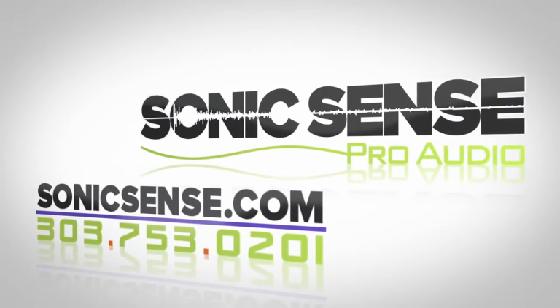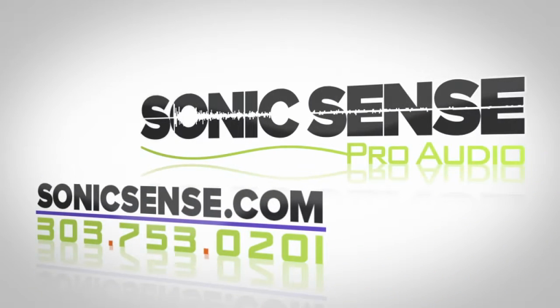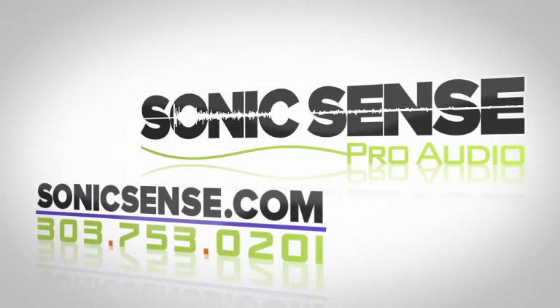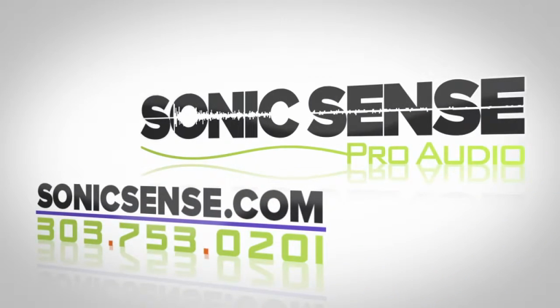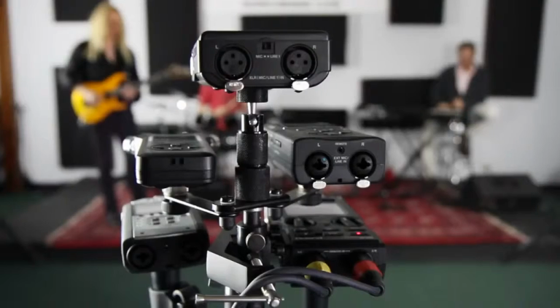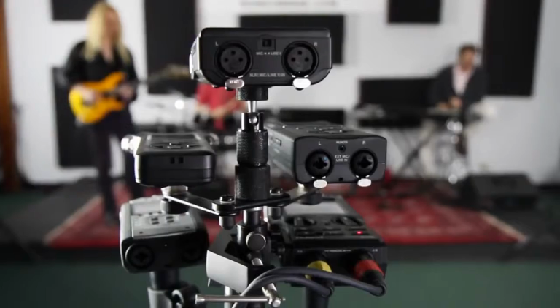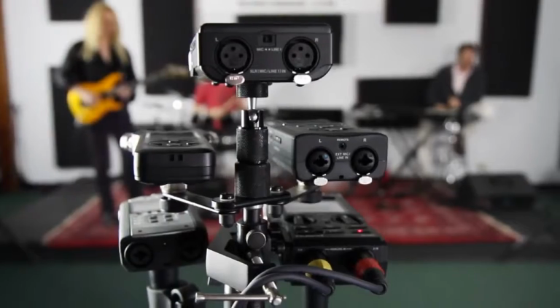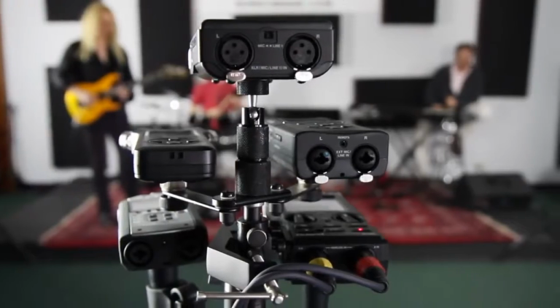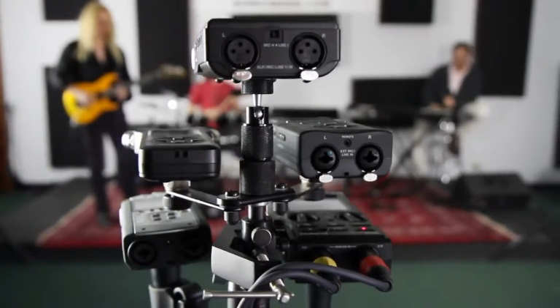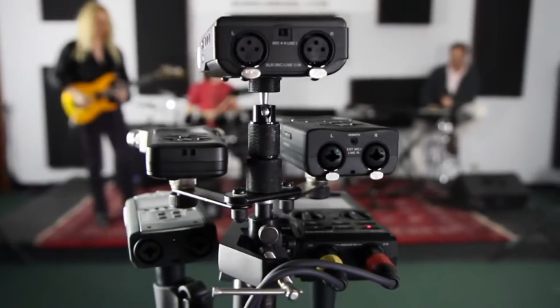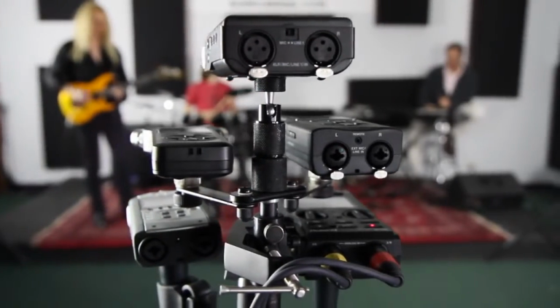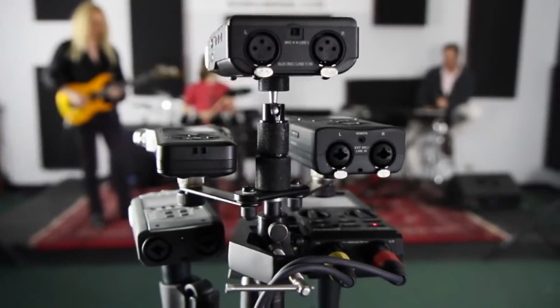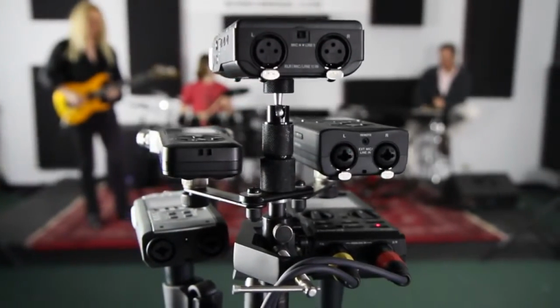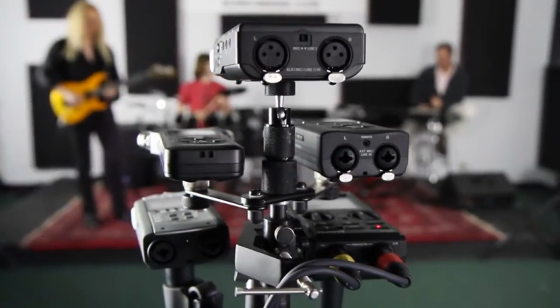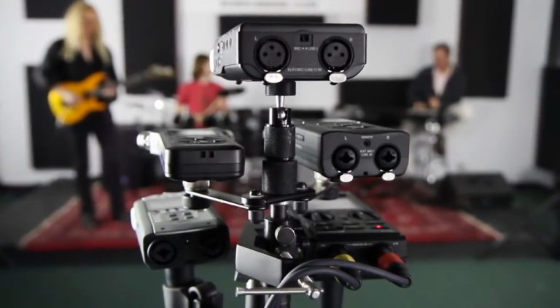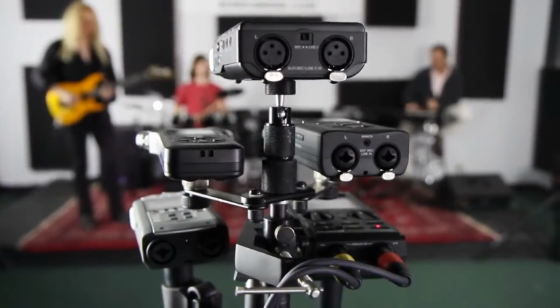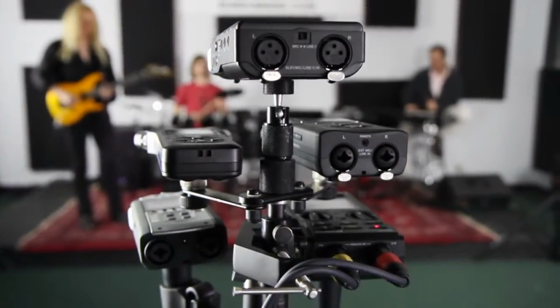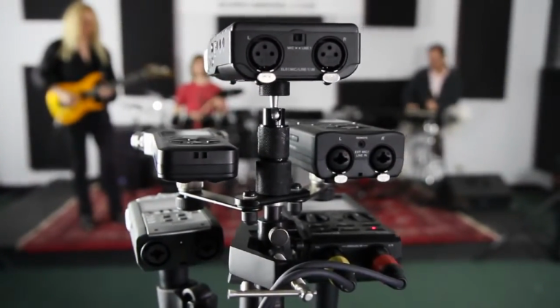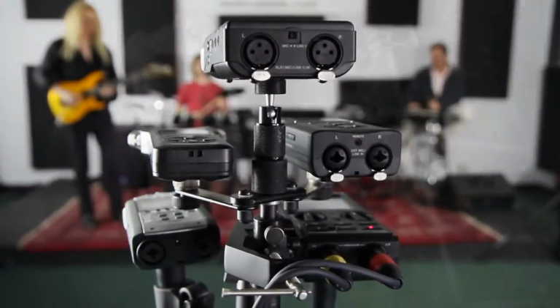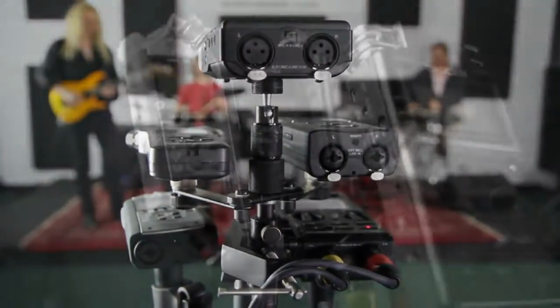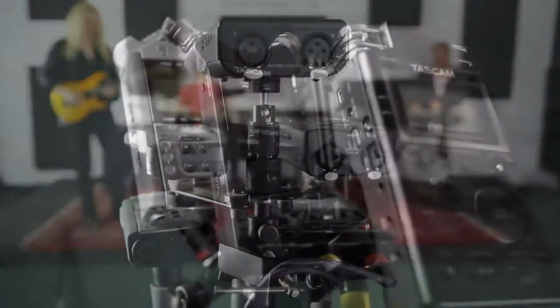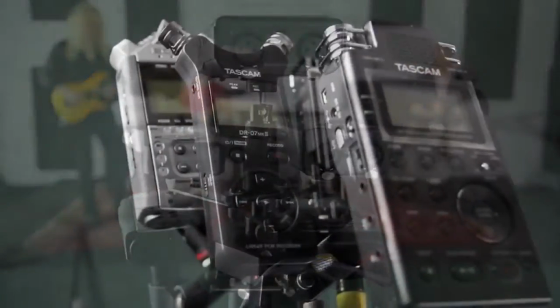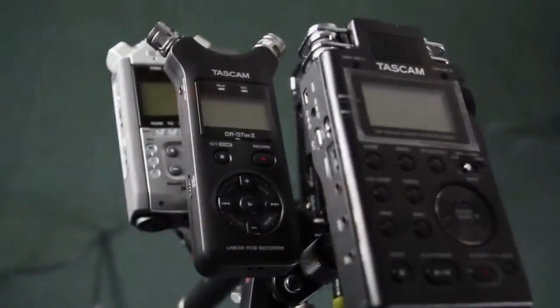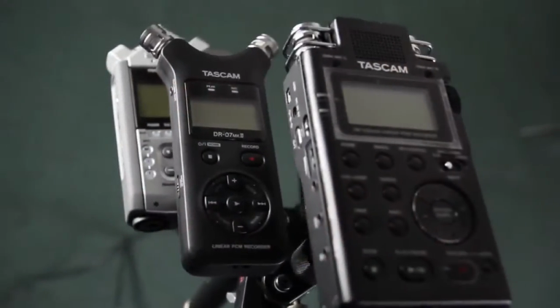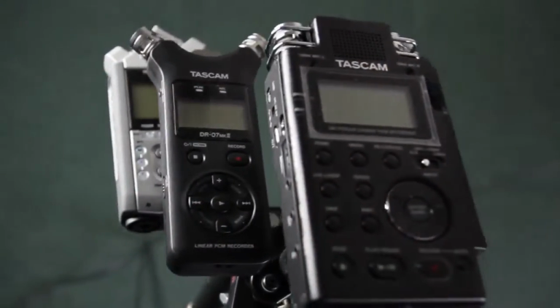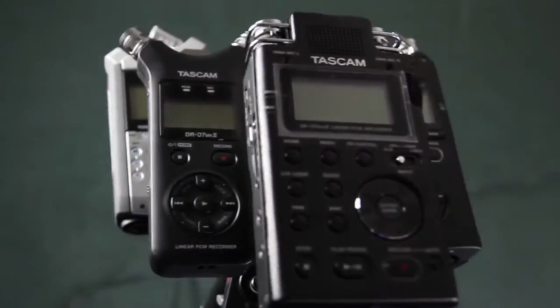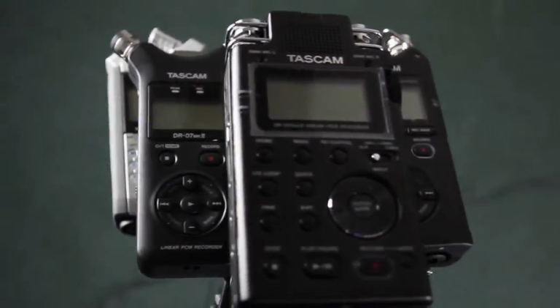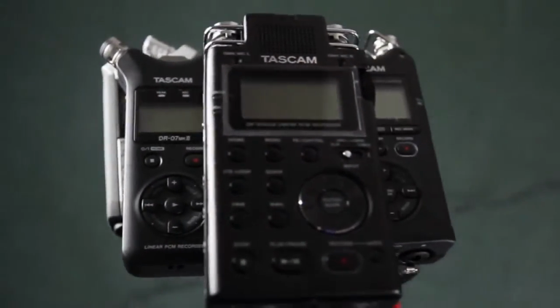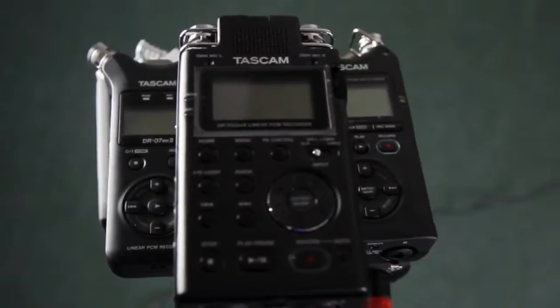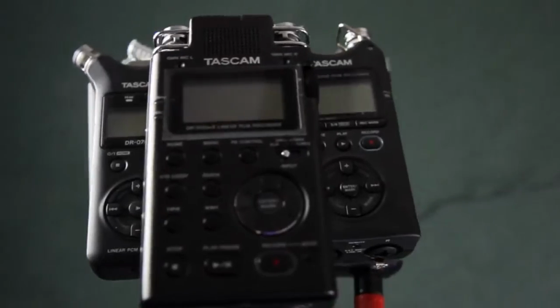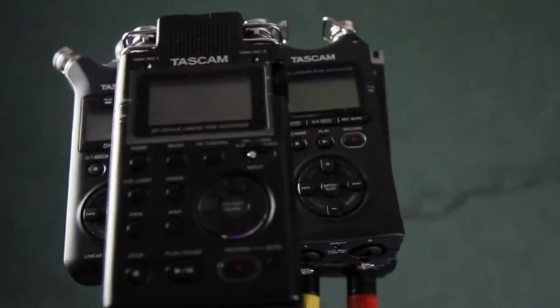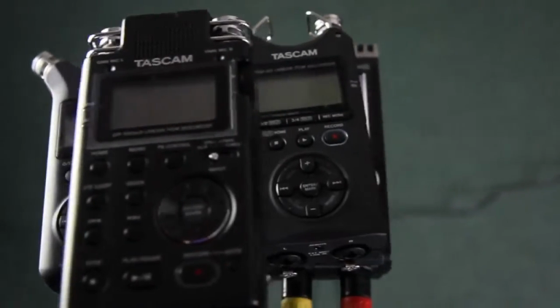Hi, this is Lance with Sonic Sense. Today we've got some special guests in the studio to play some live music so we can compare mobile recording devices with built-in stereo mics.